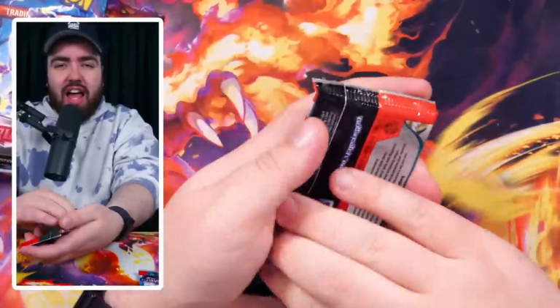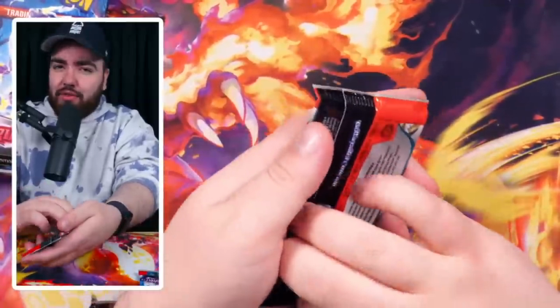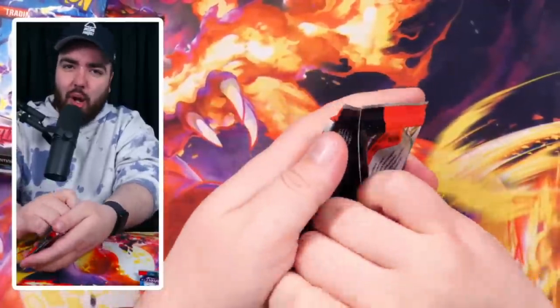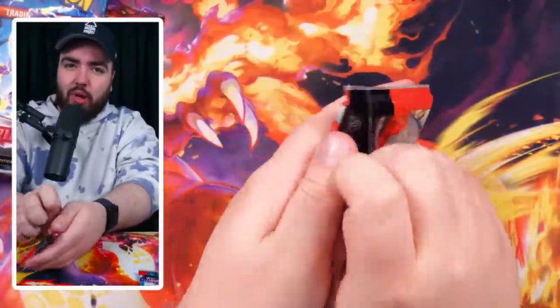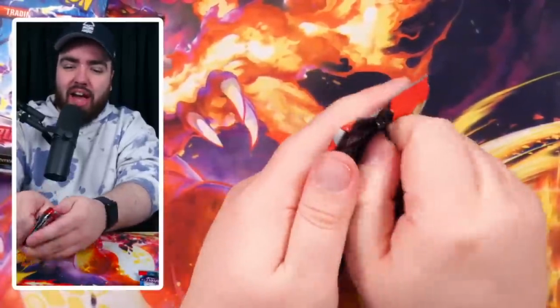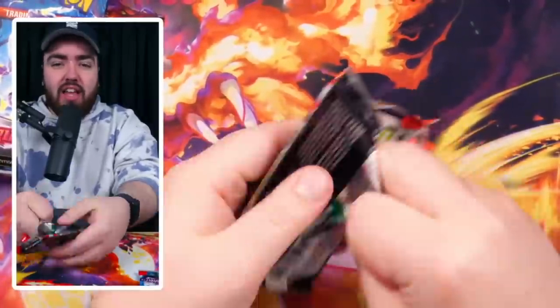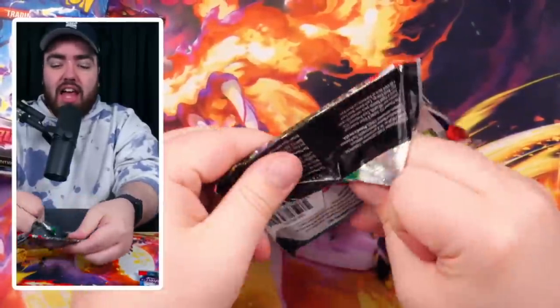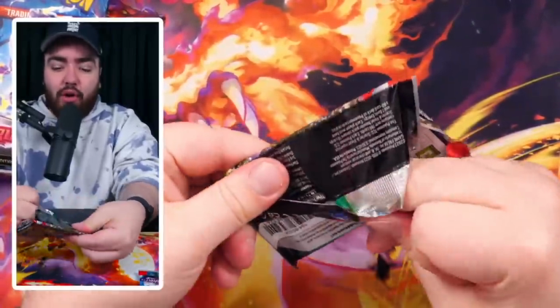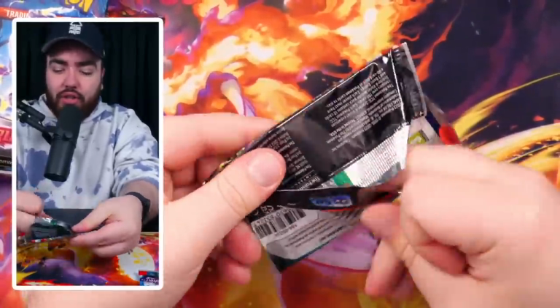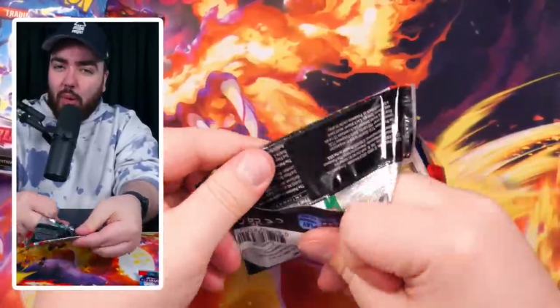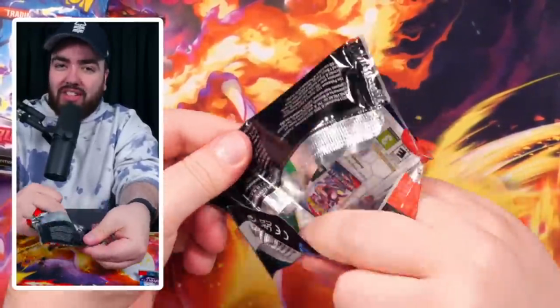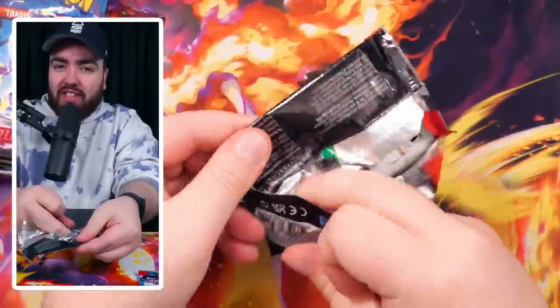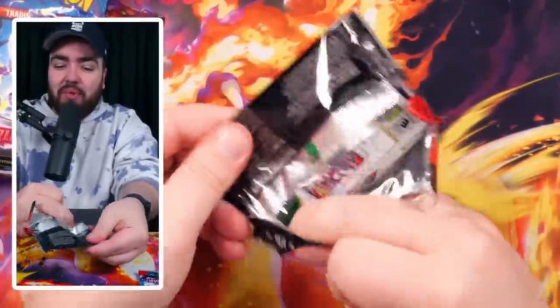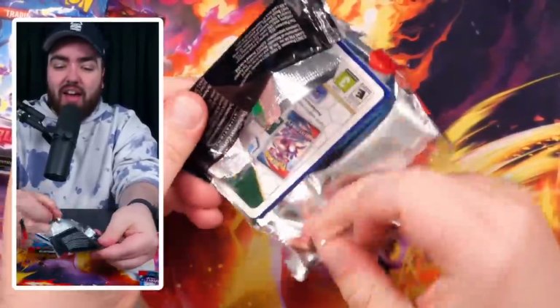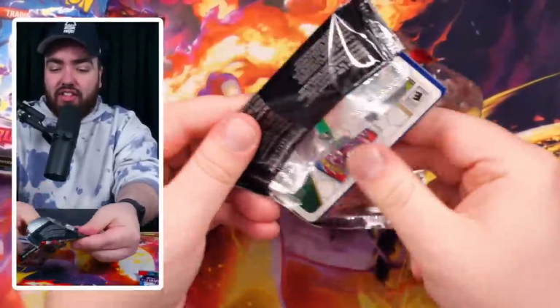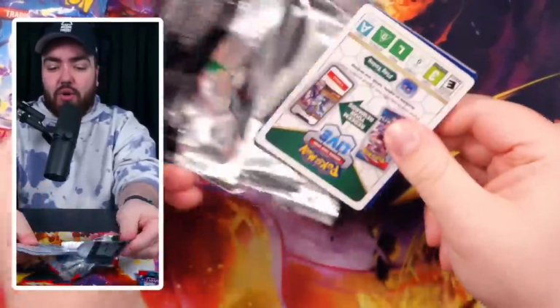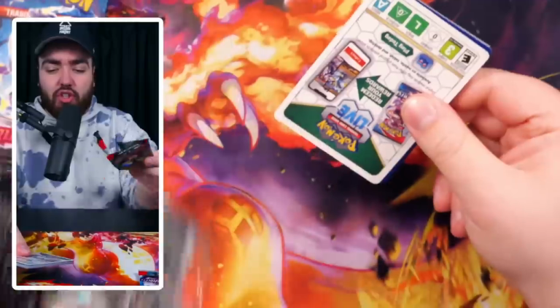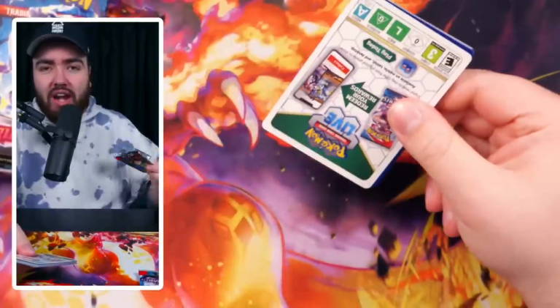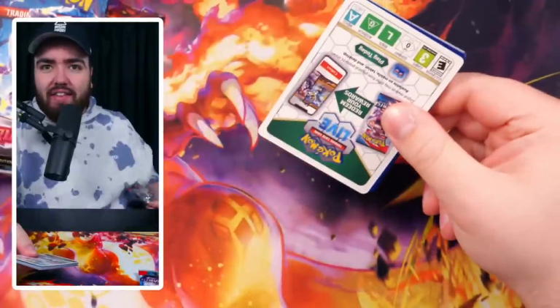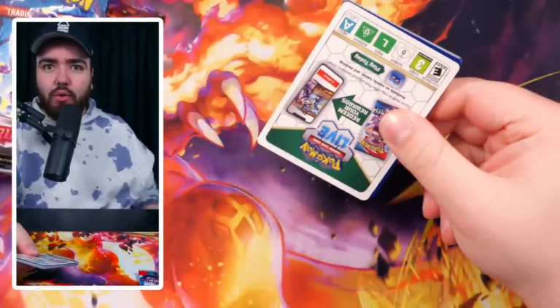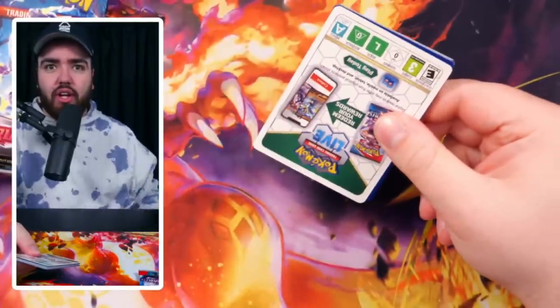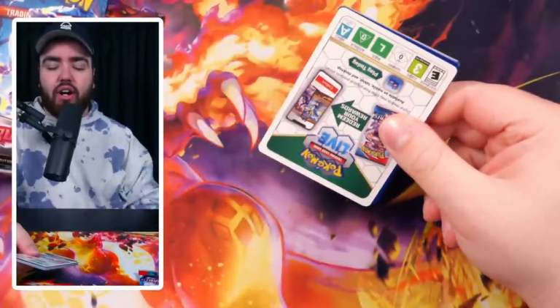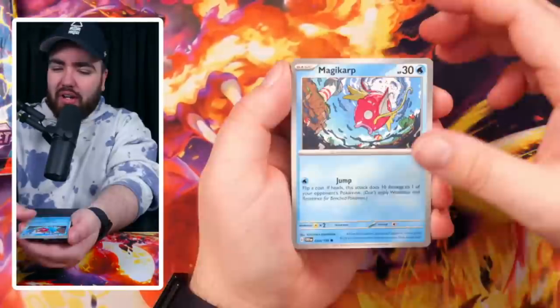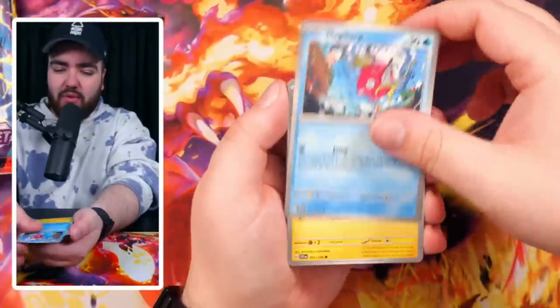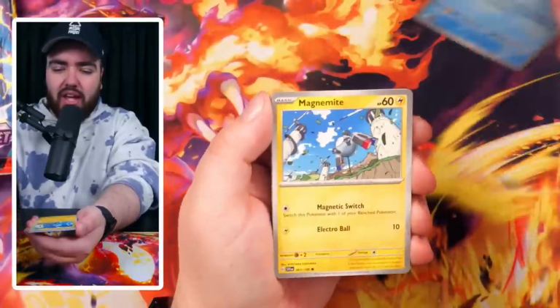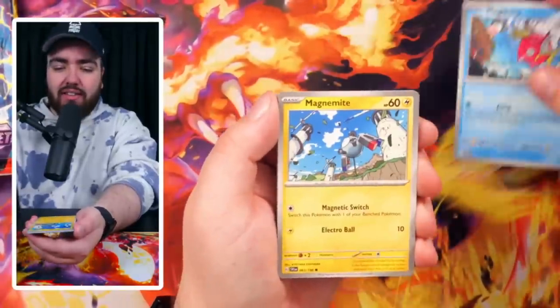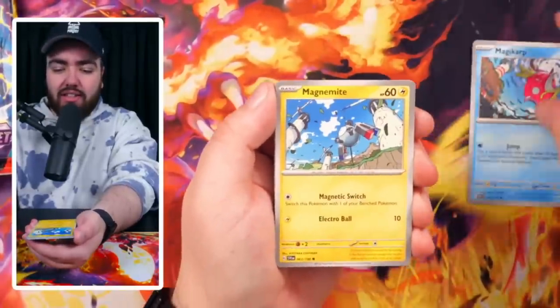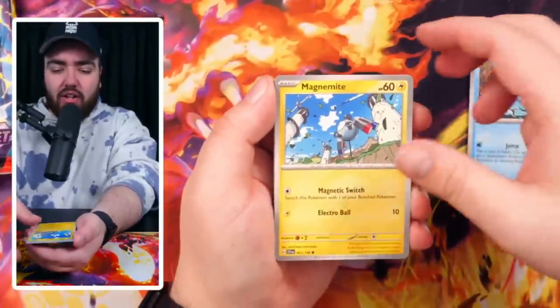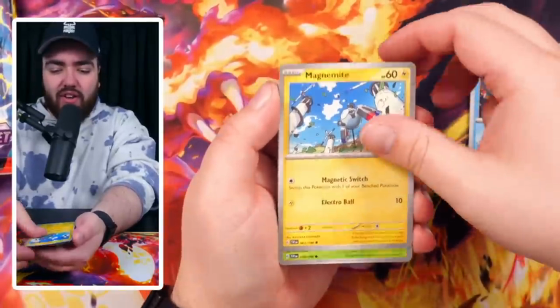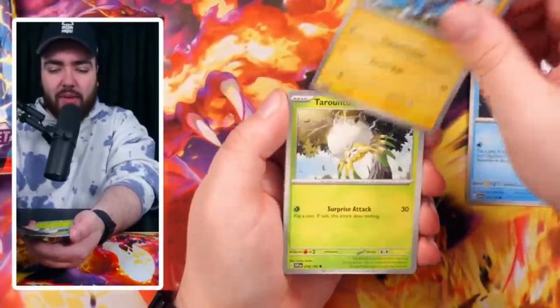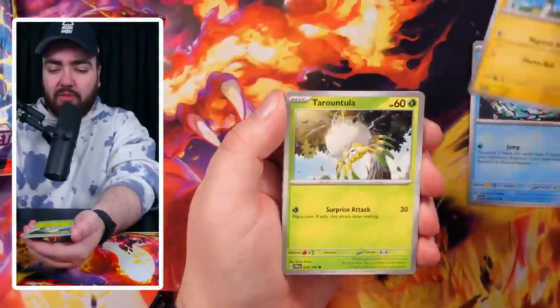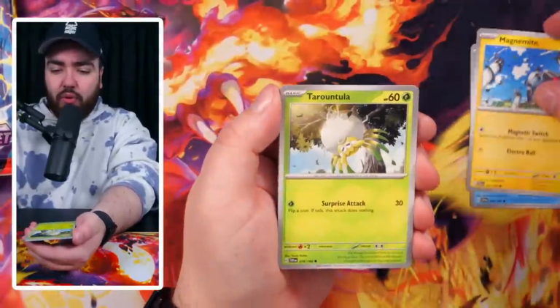Obviously thanks to Pokemon for sponsoring this video and sending me out this picnic basket — and the blanket too. In this video today I'm going to open the packs, and I'm also going to open Silver Tempest after this to try and get that Lugia card.